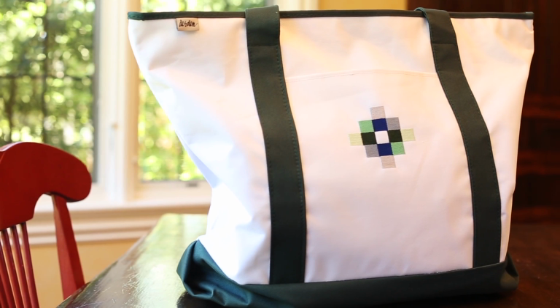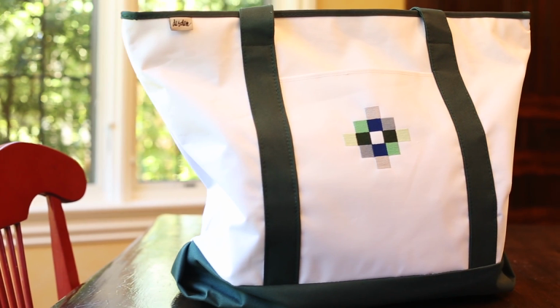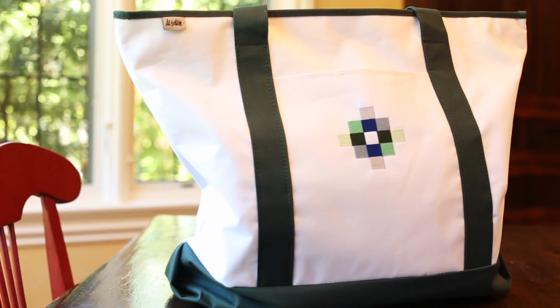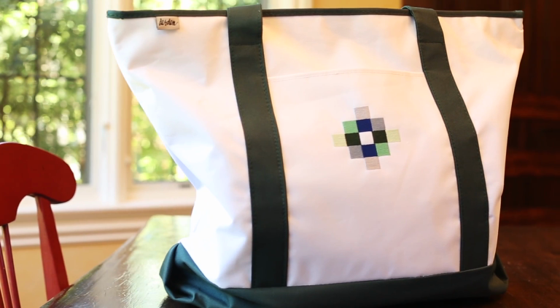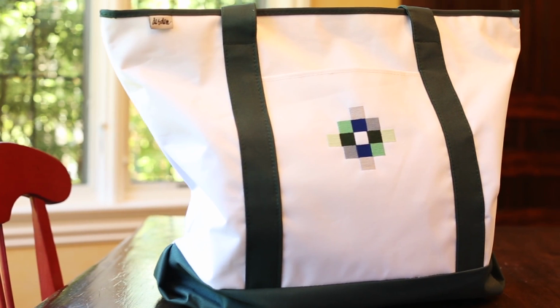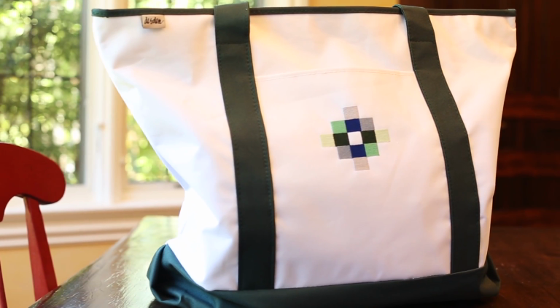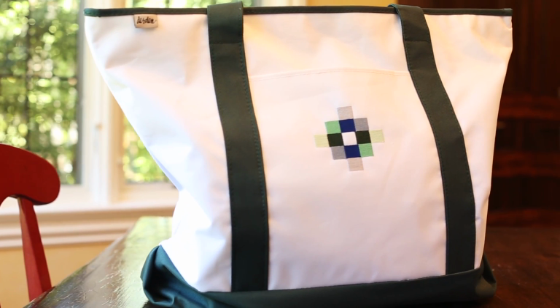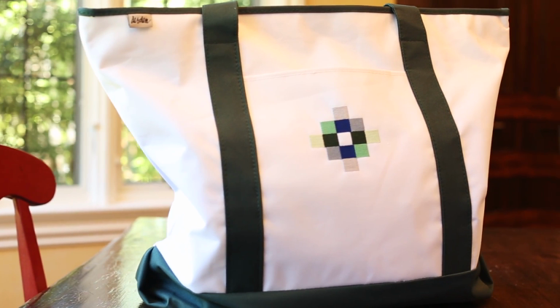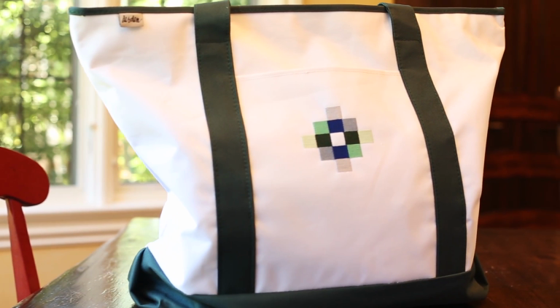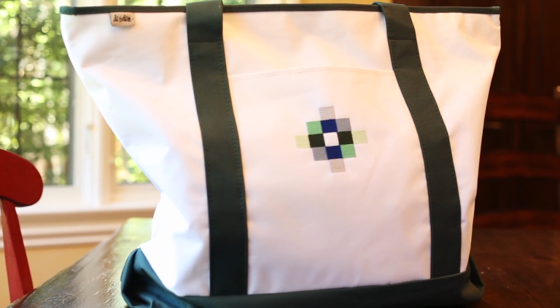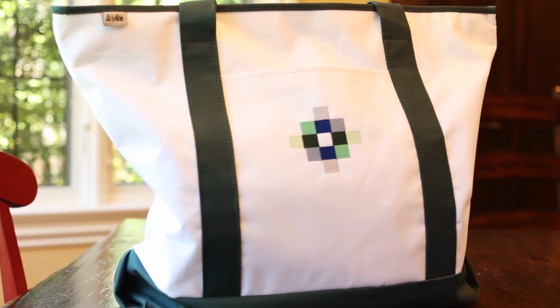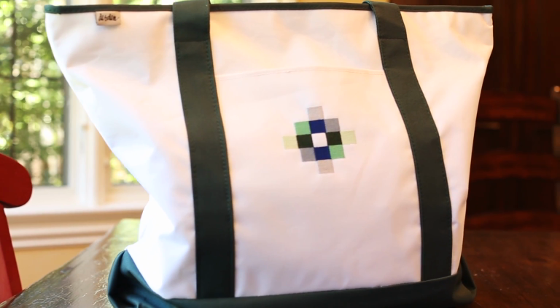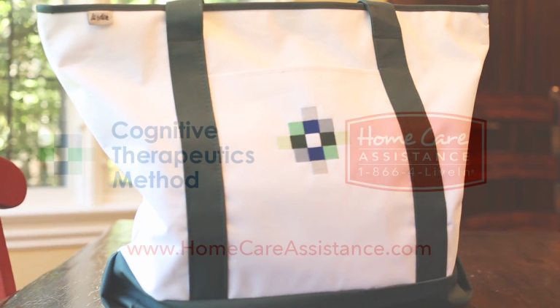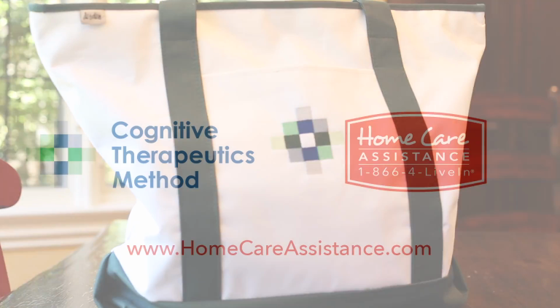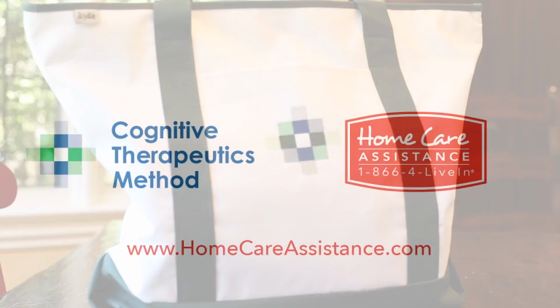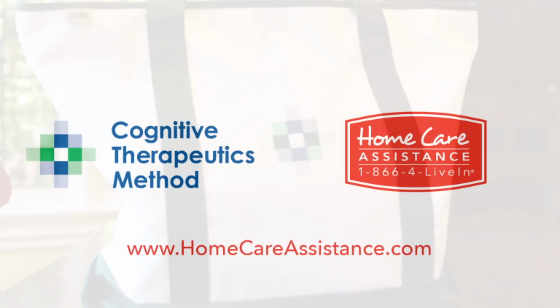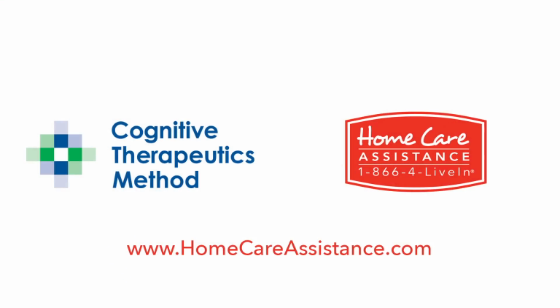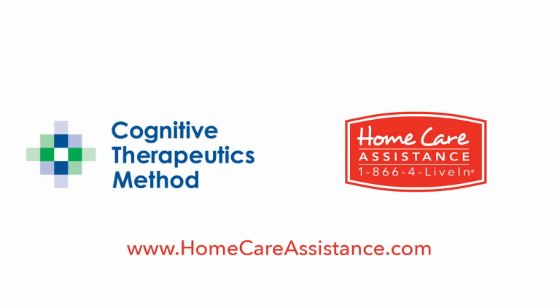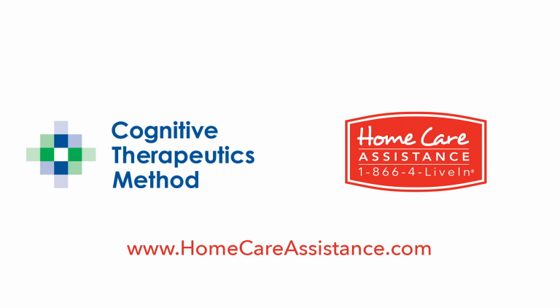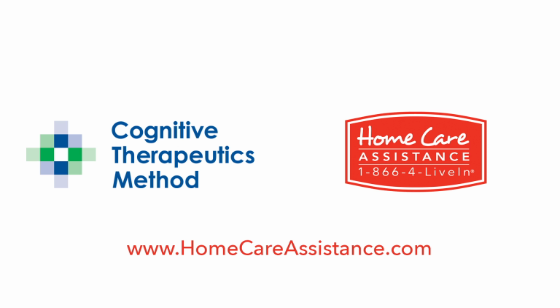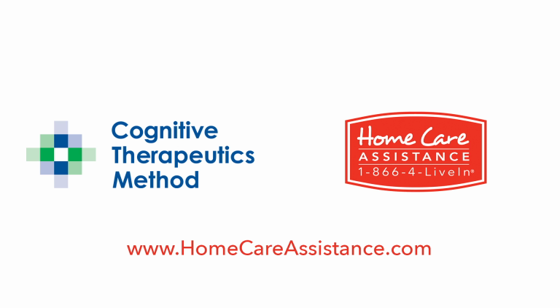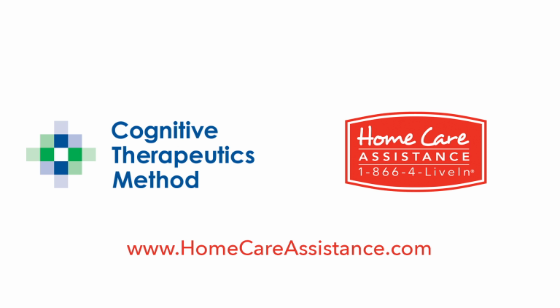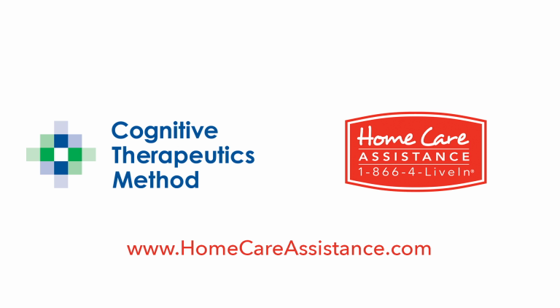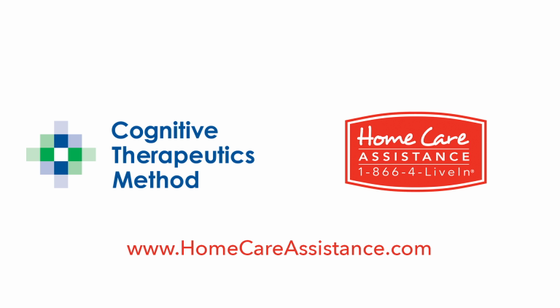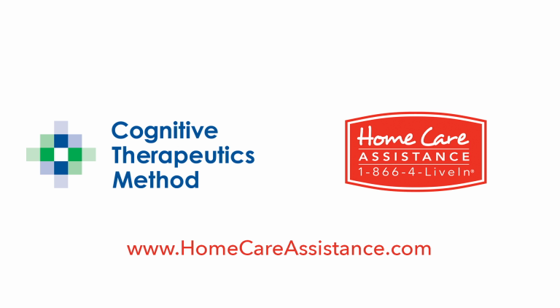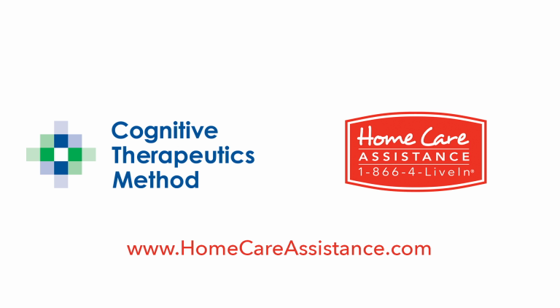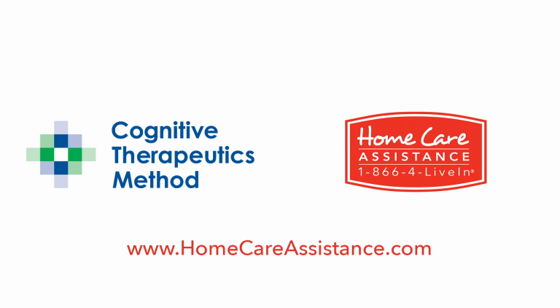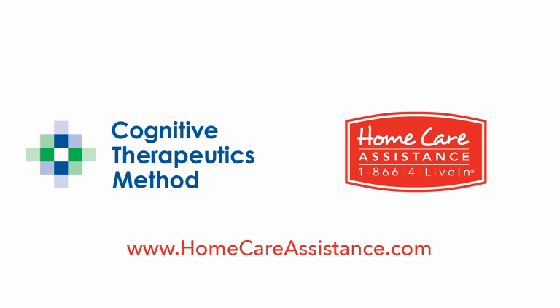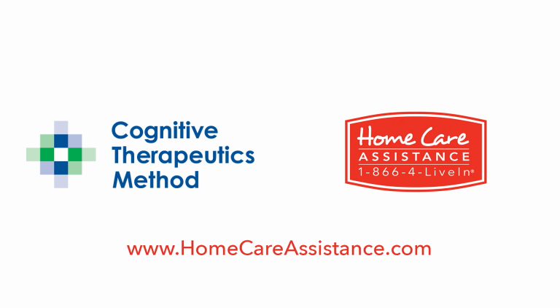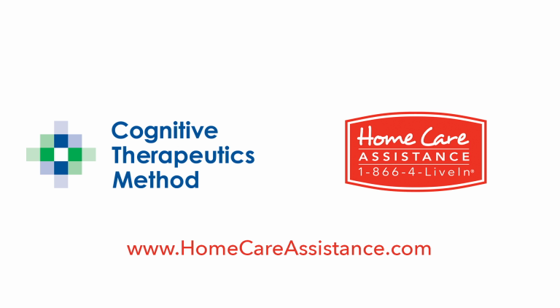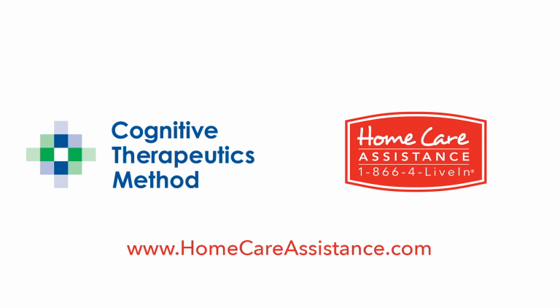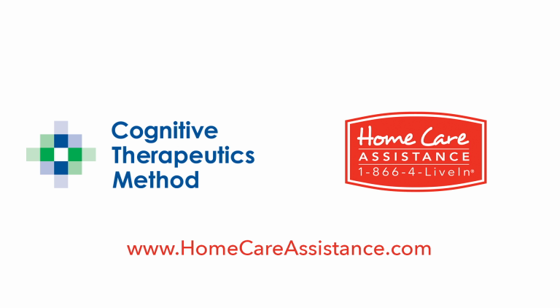Take a positive new approach to brain health. See what Cognitive Therapeutics Method can do for you.